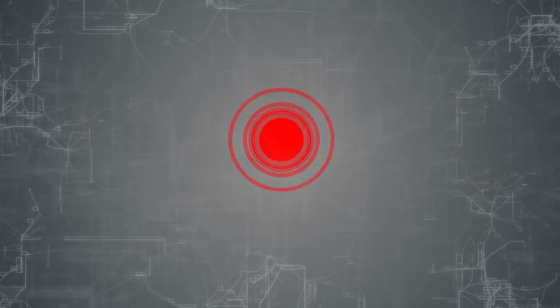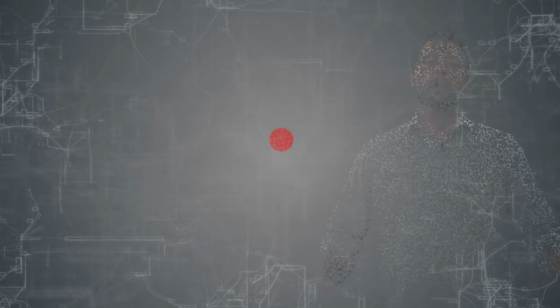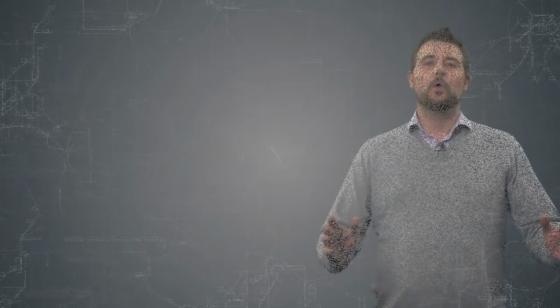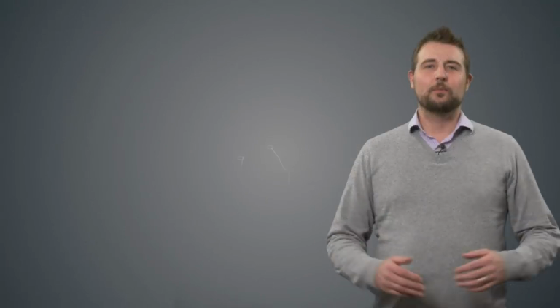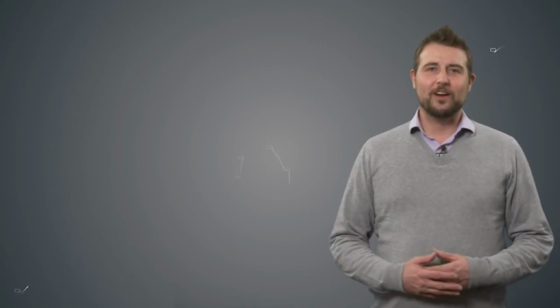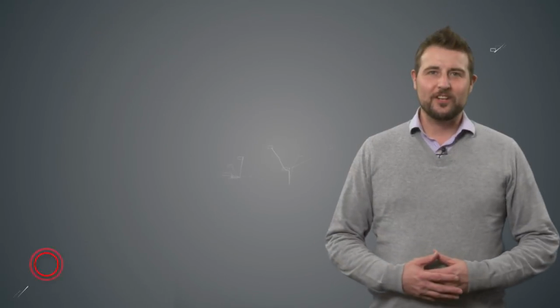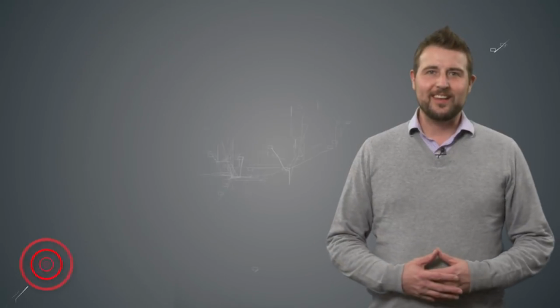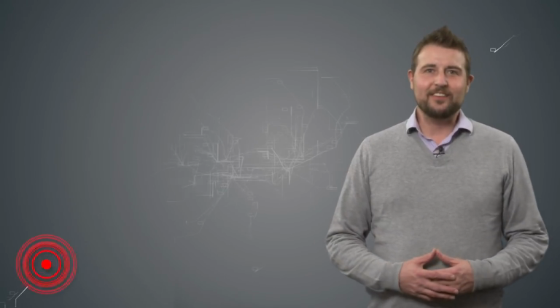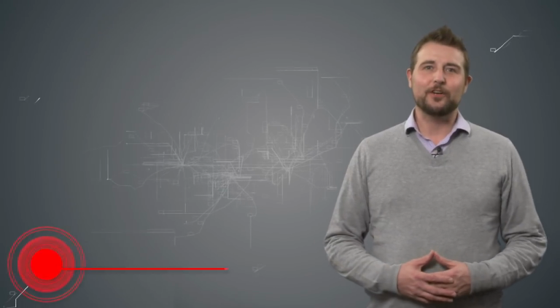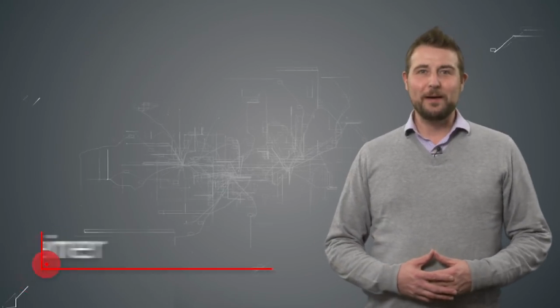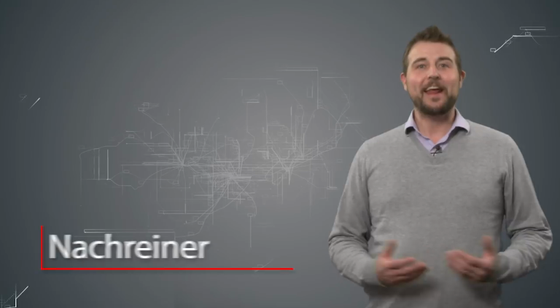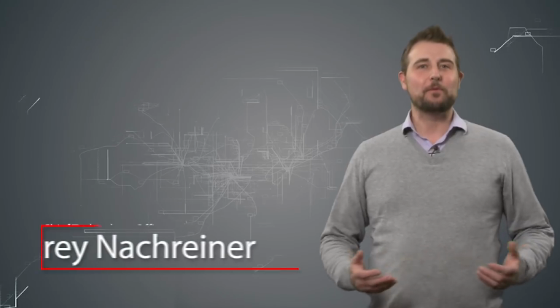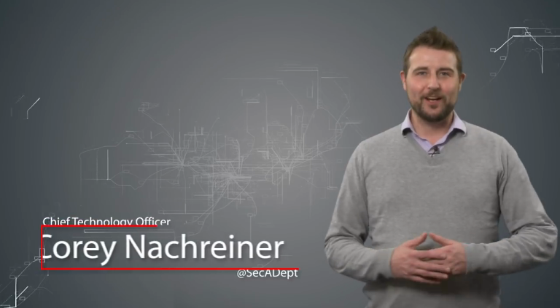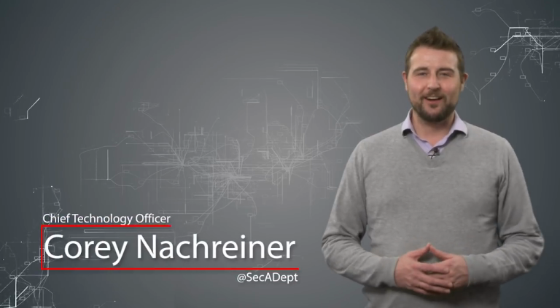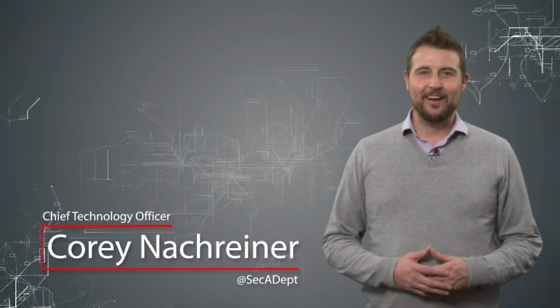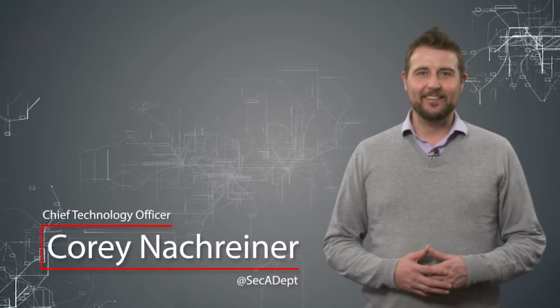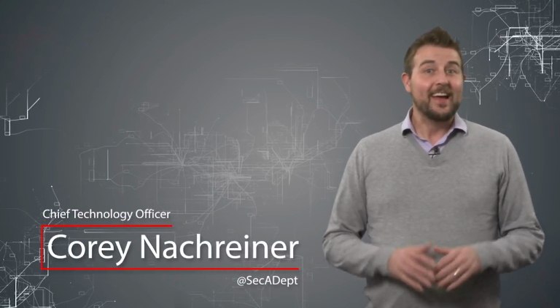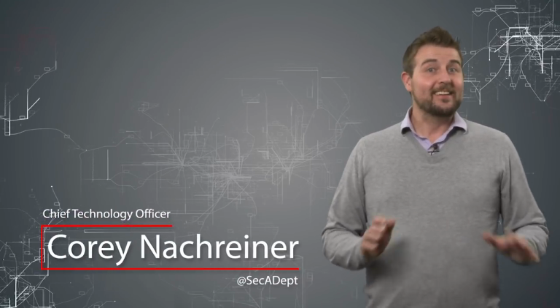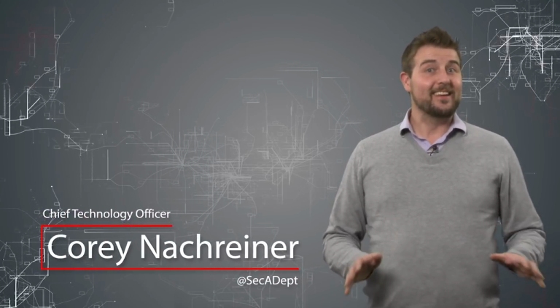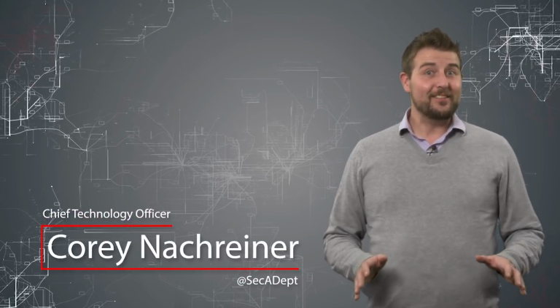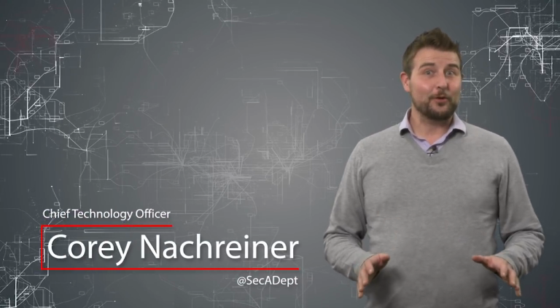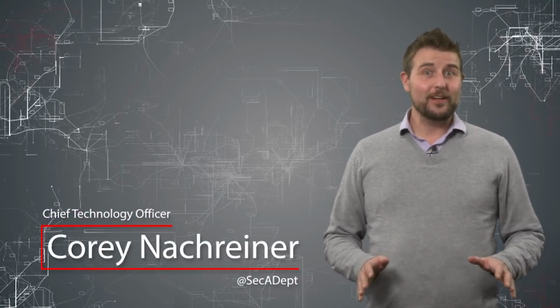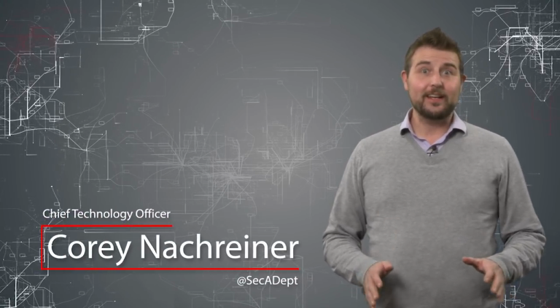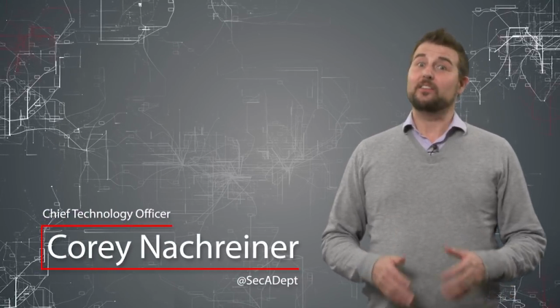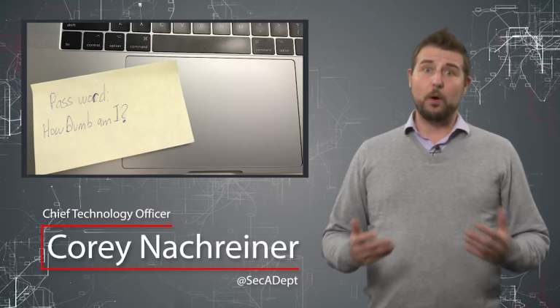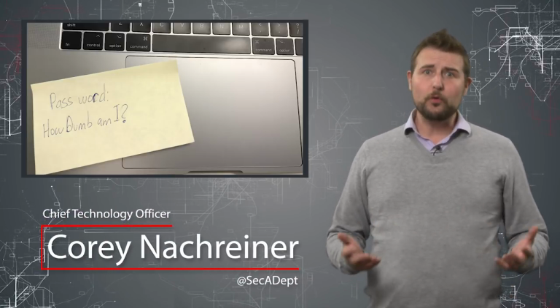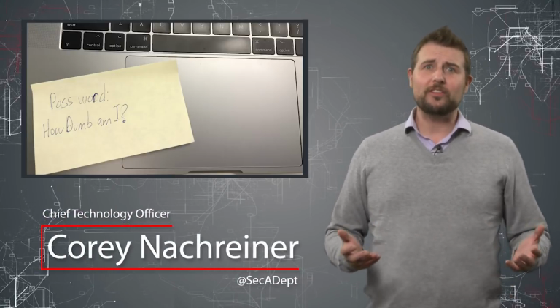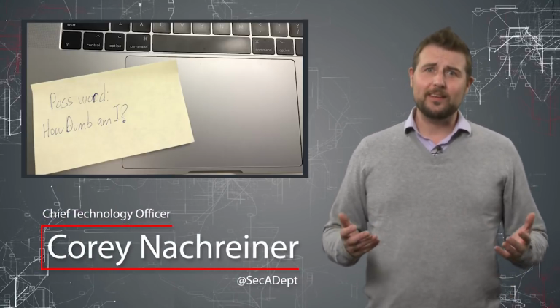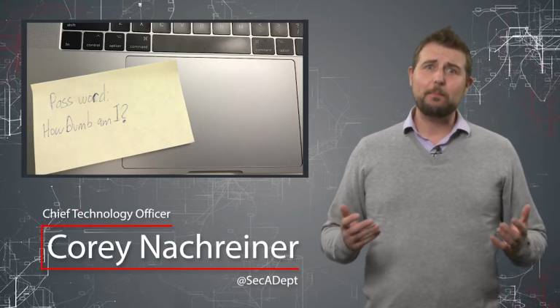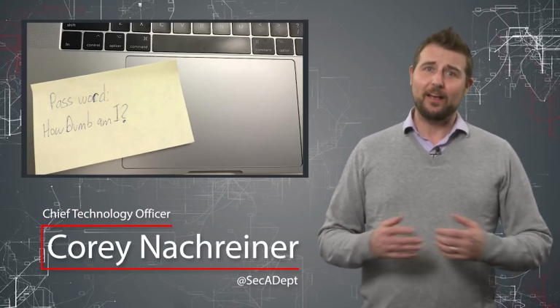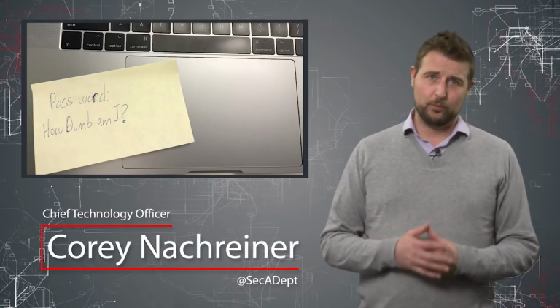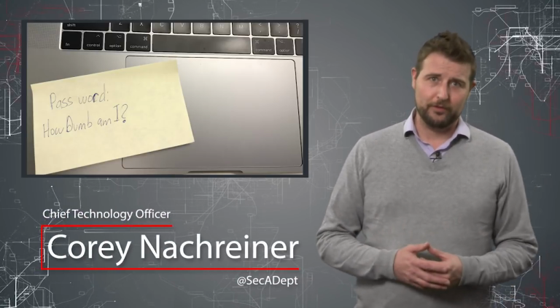Welcome to WatchGuard's Daily Security Byte. I'm Cory Knottgeier. Today's story is Post-It Passwords.